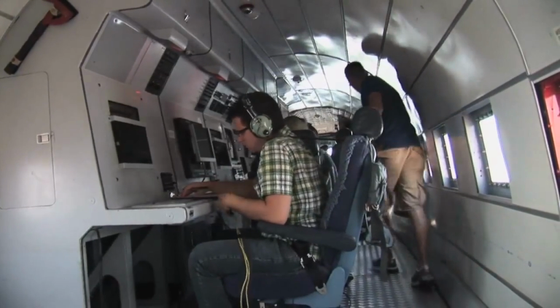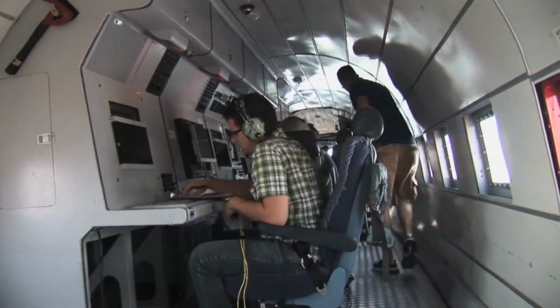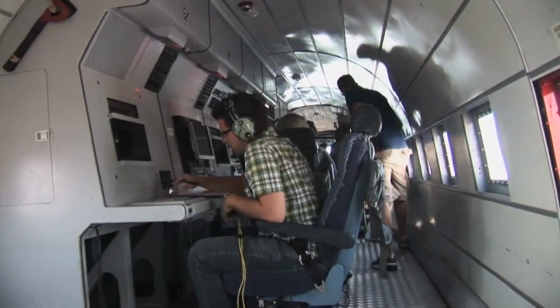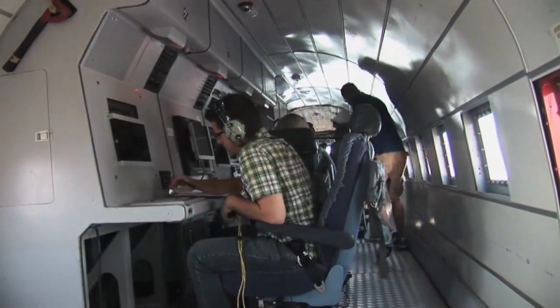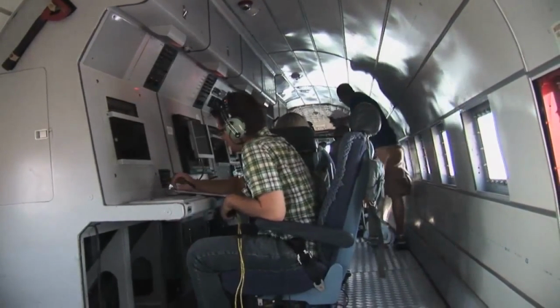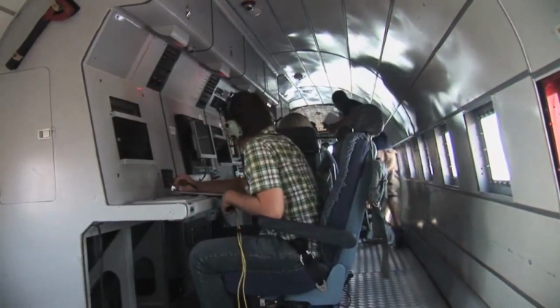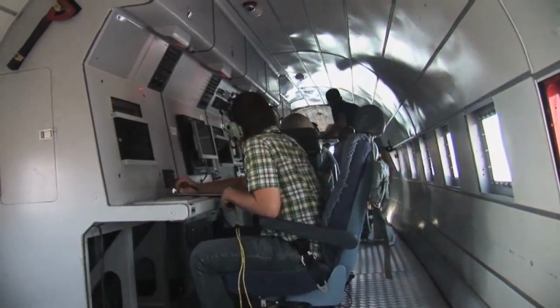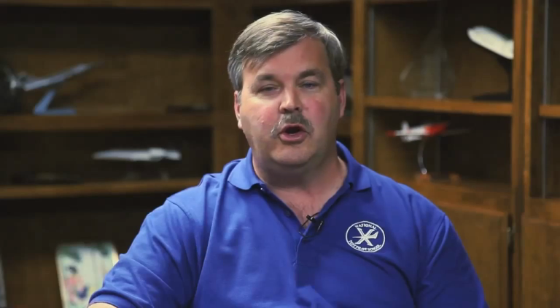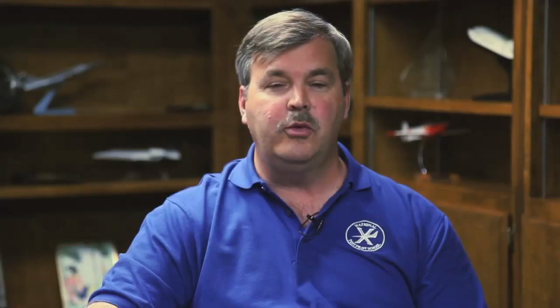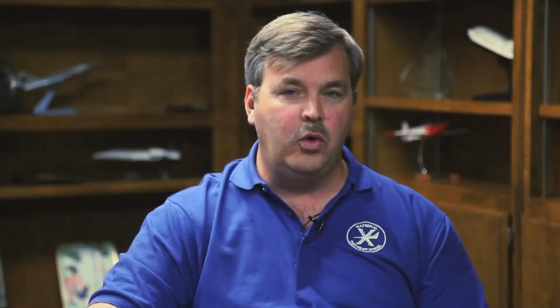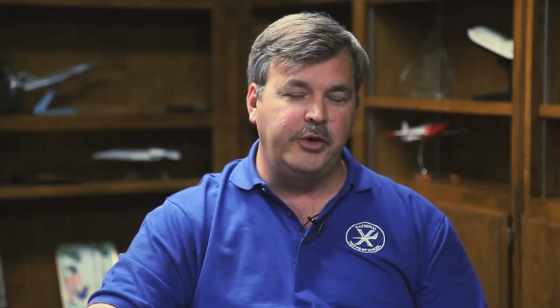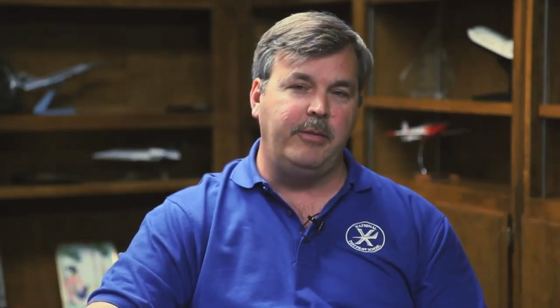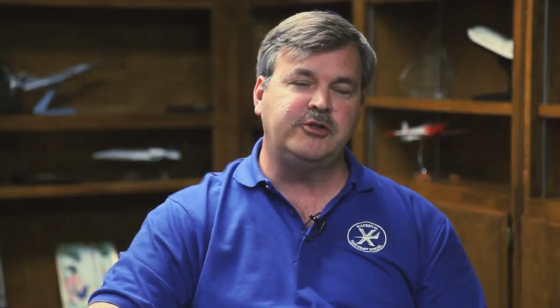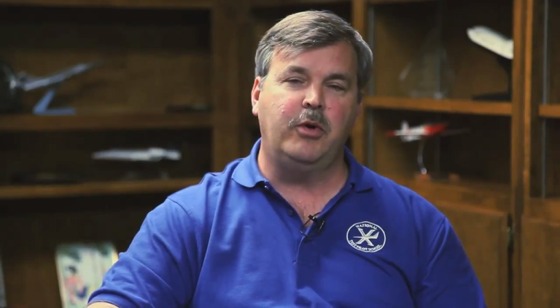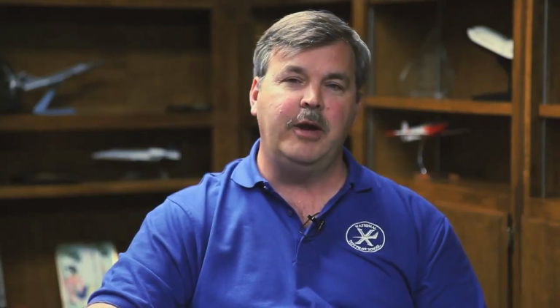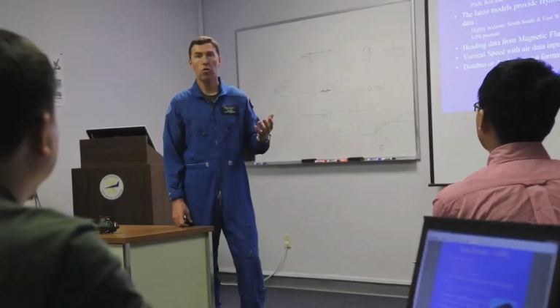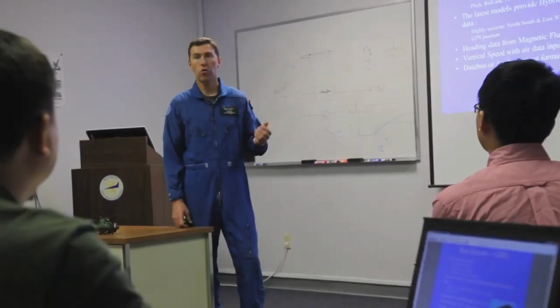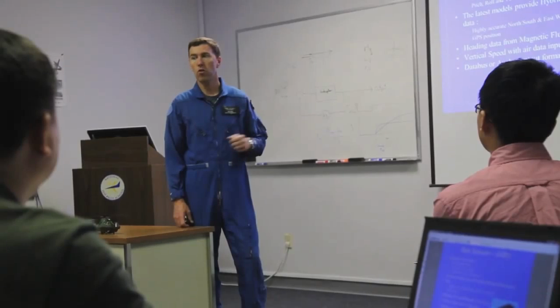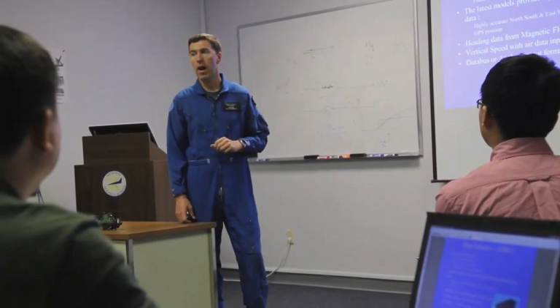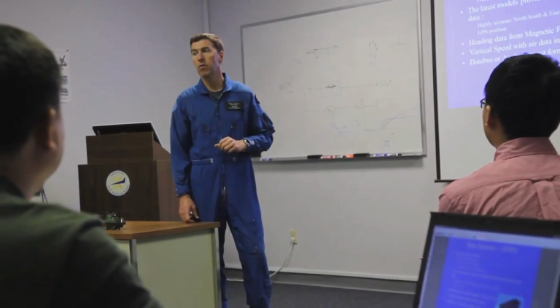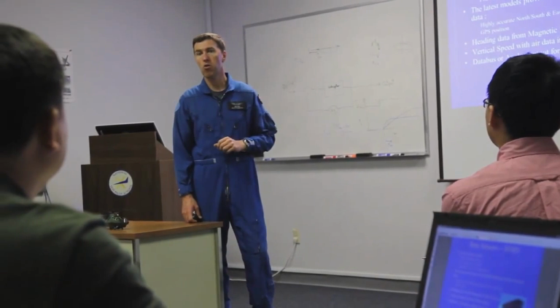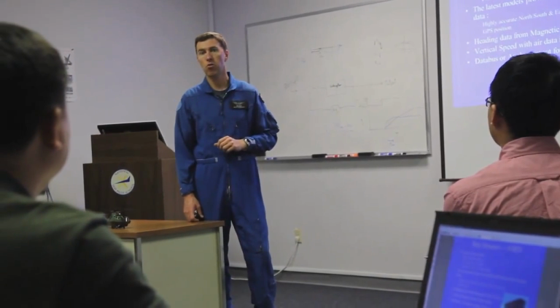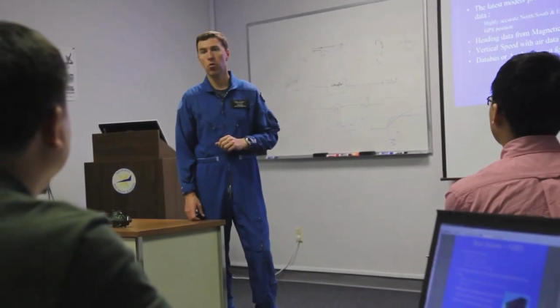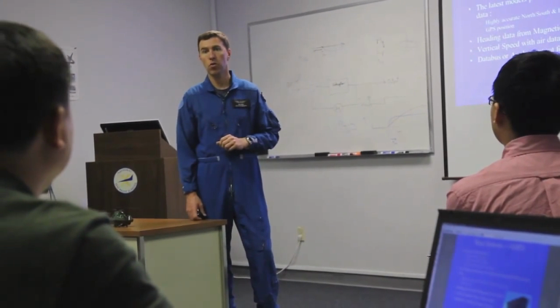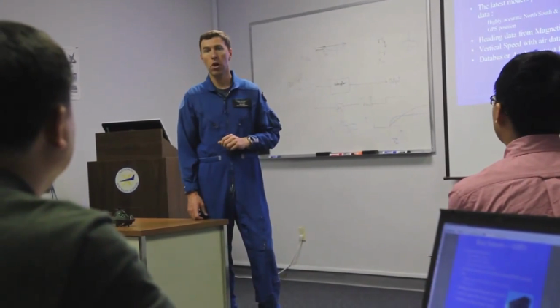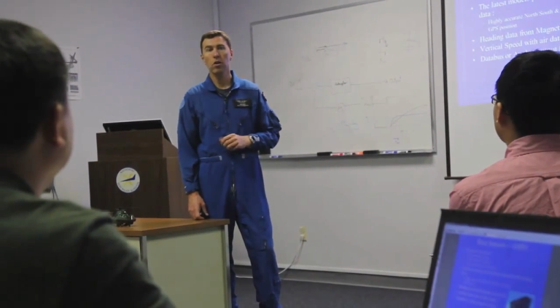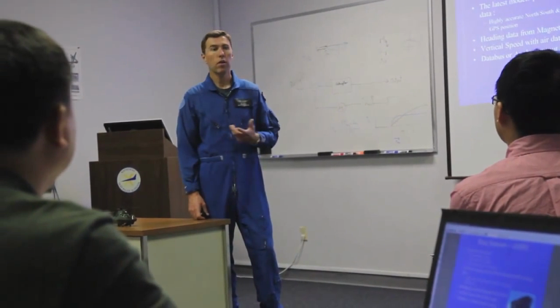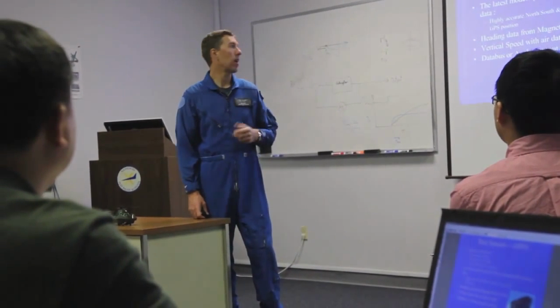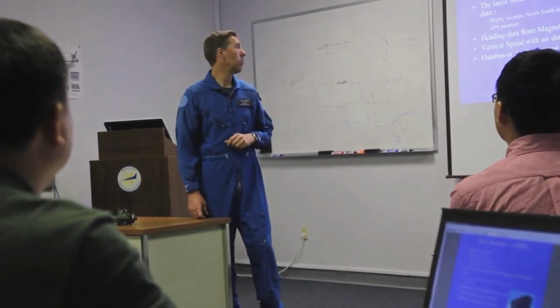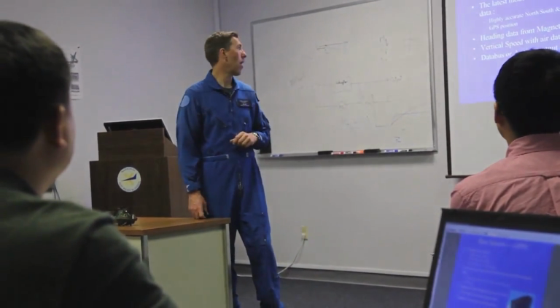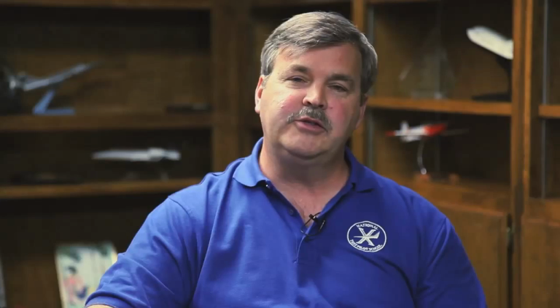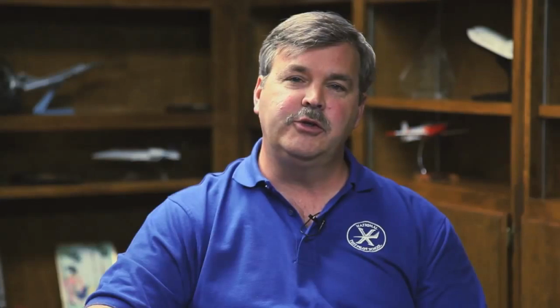All our year-long professional course students are enrolled in our master's program, assuming that they're eligible, and if they successfully complete the course, they are awarded the master's degree.